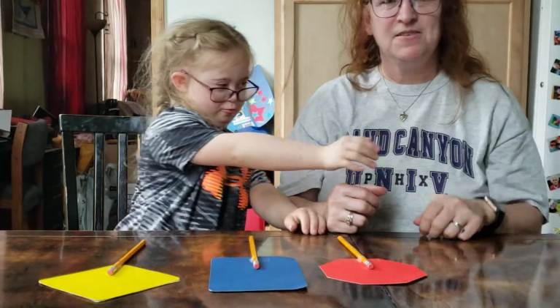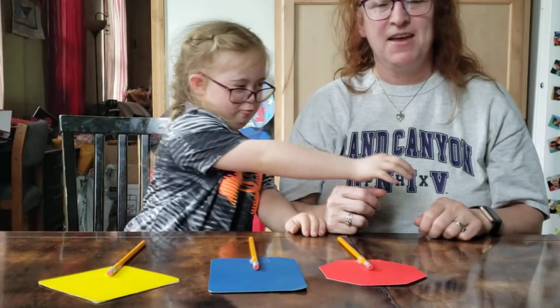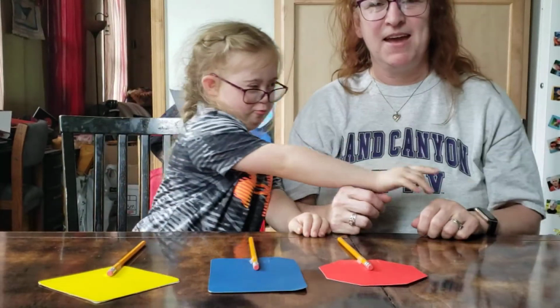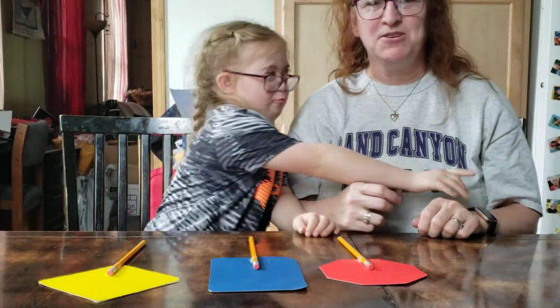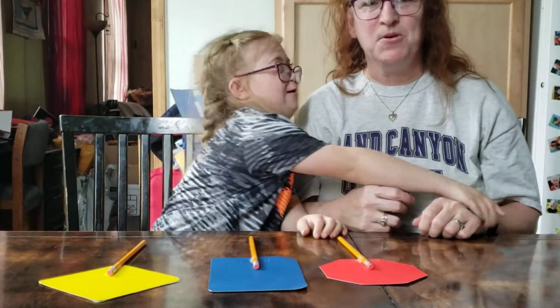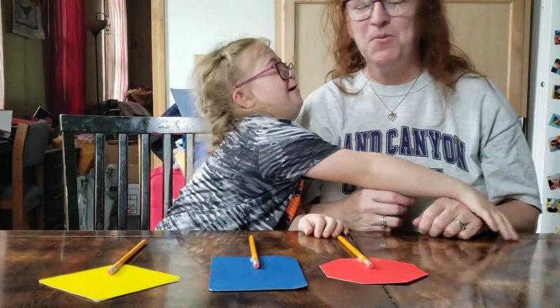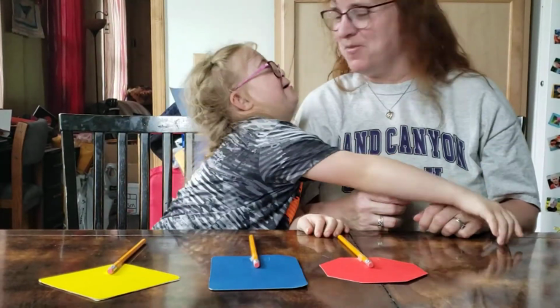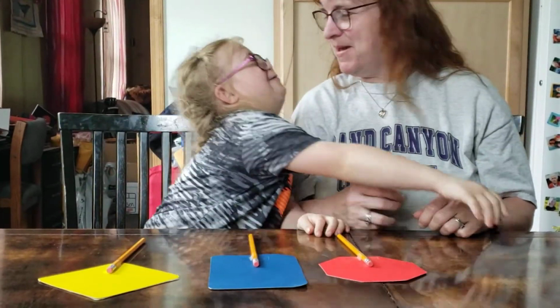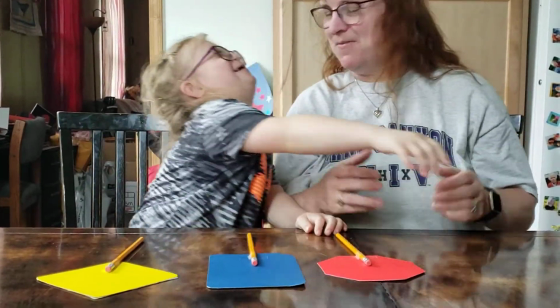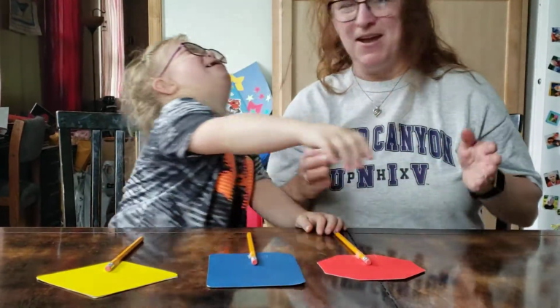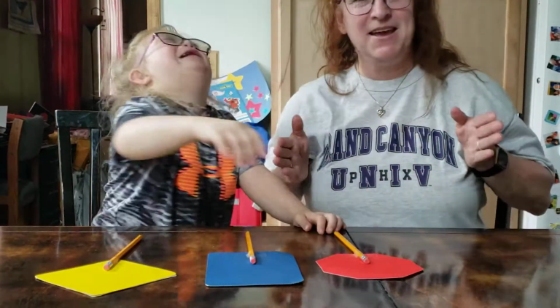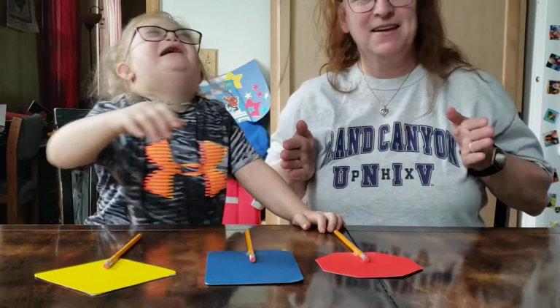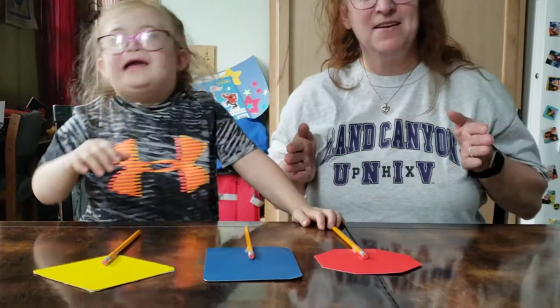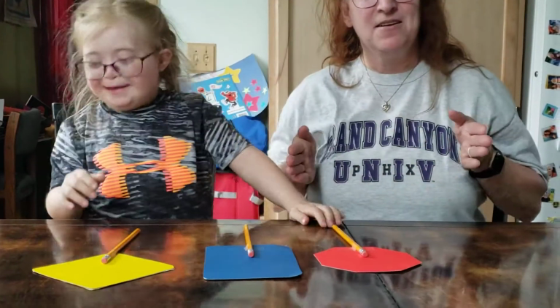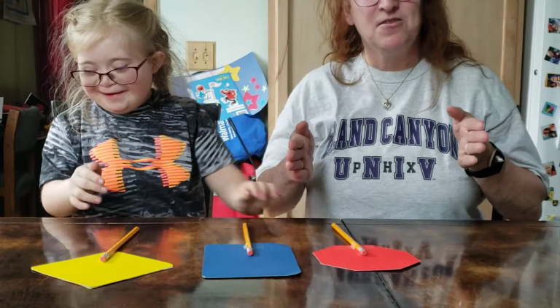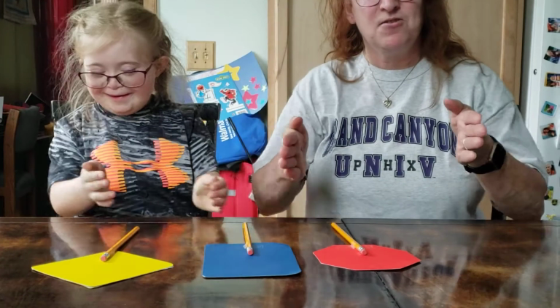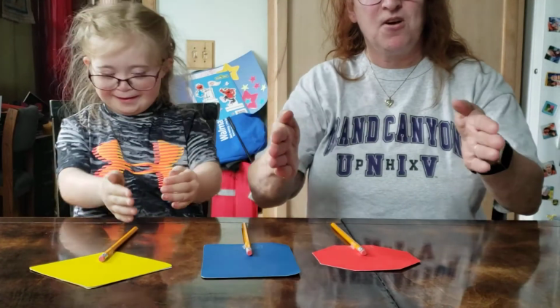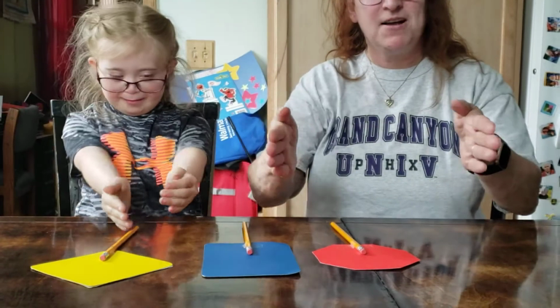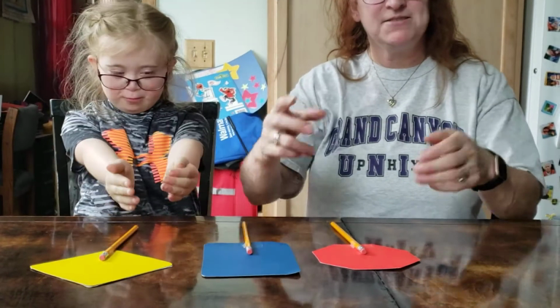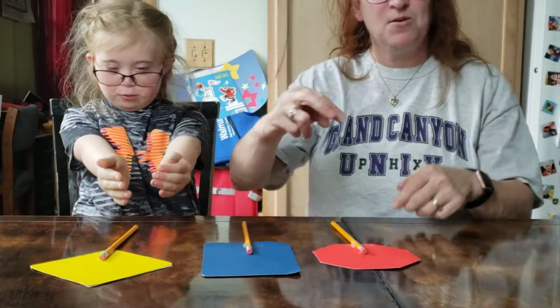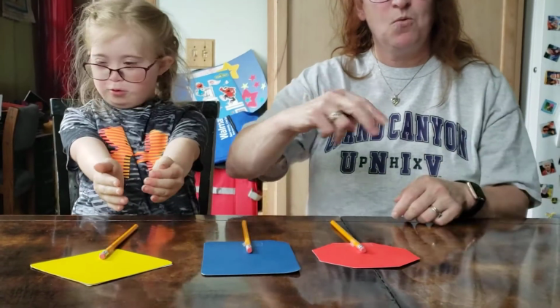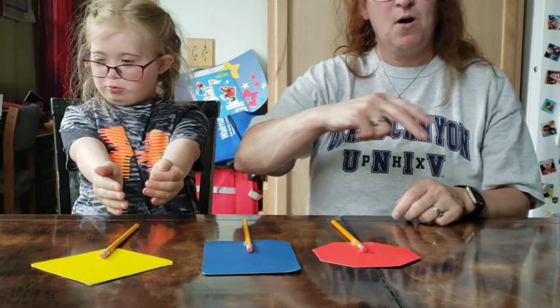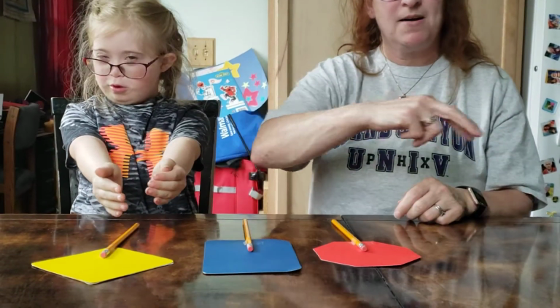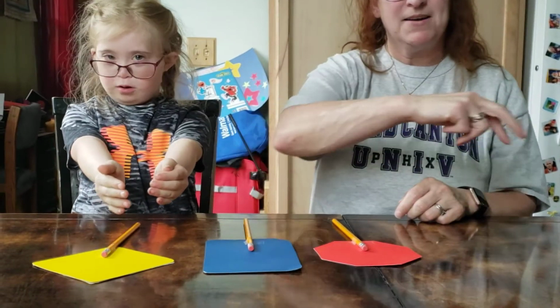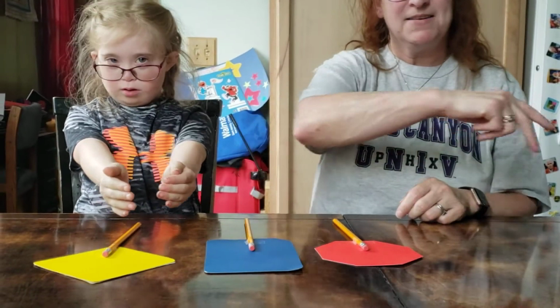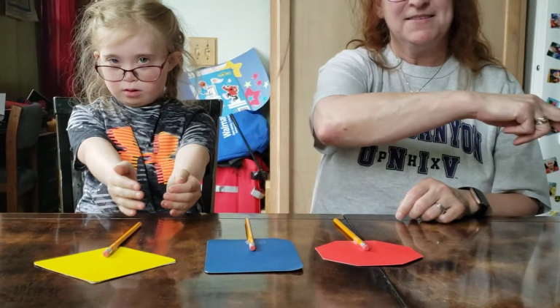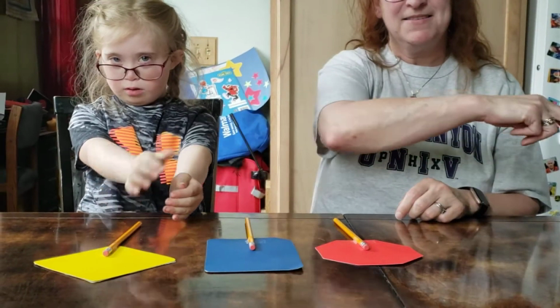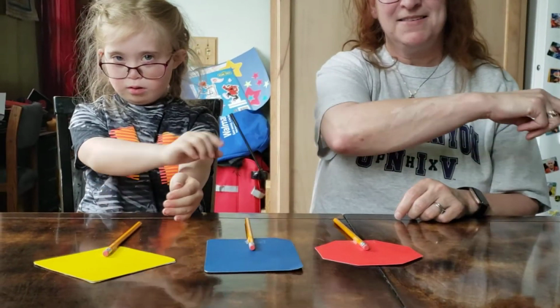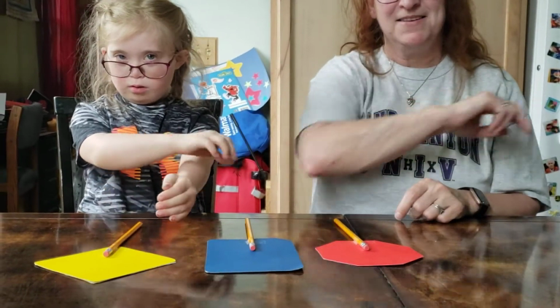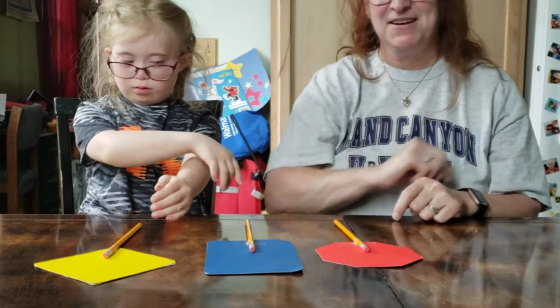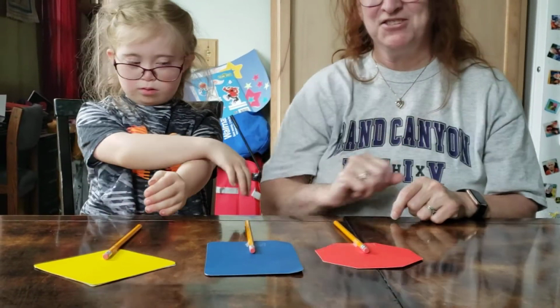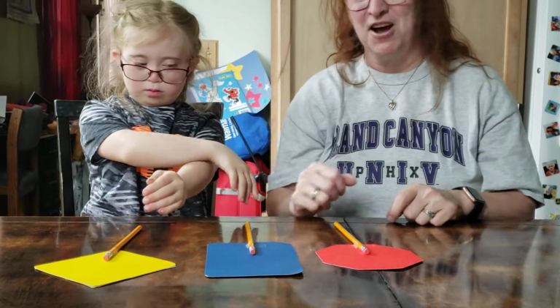Do it with me. Ready? Crosswalk. Nice job.